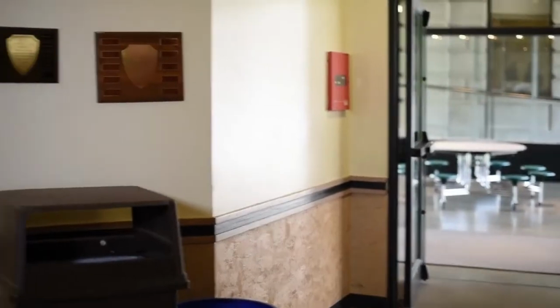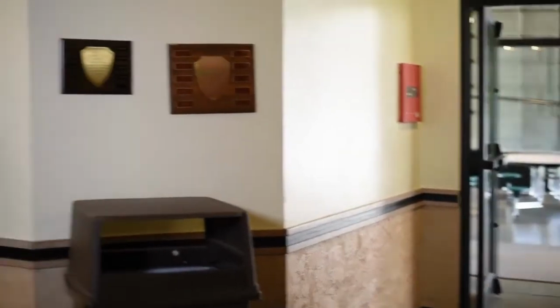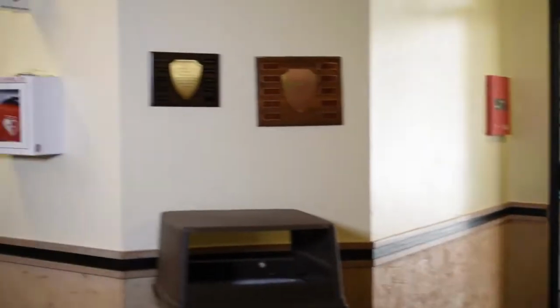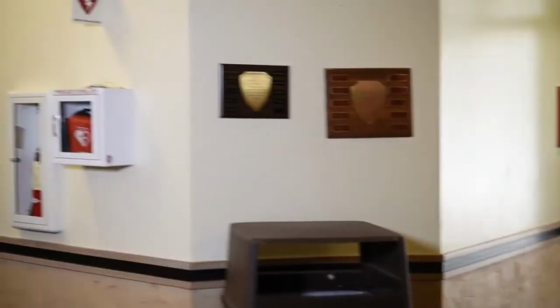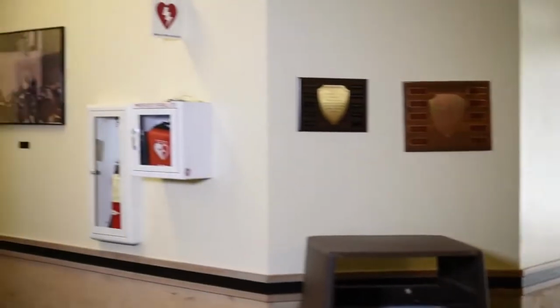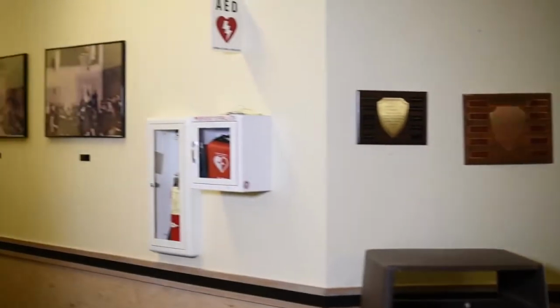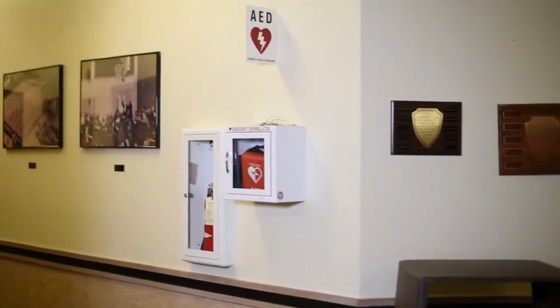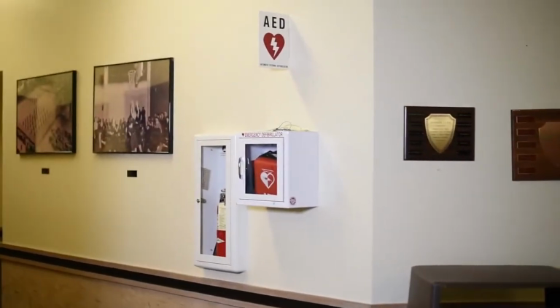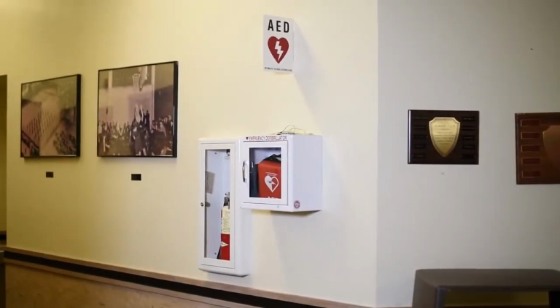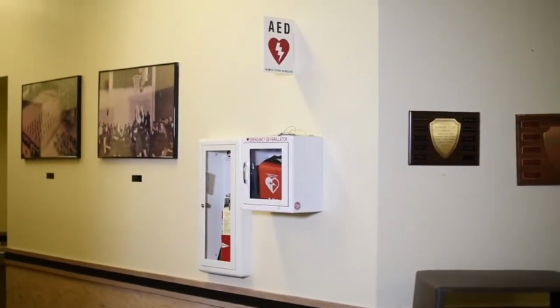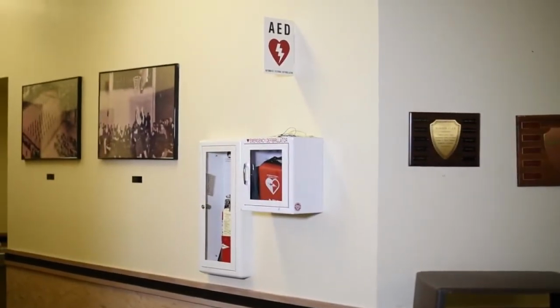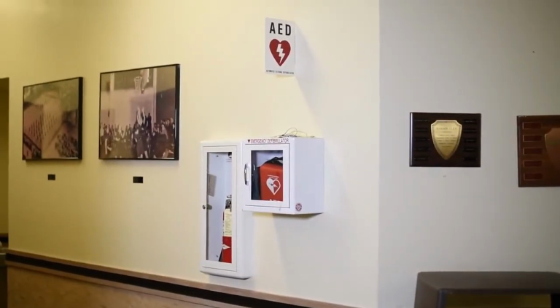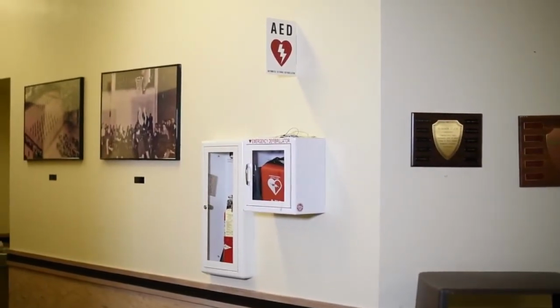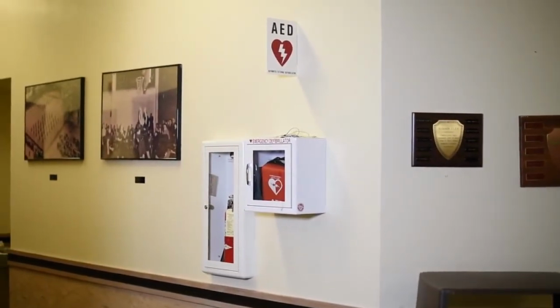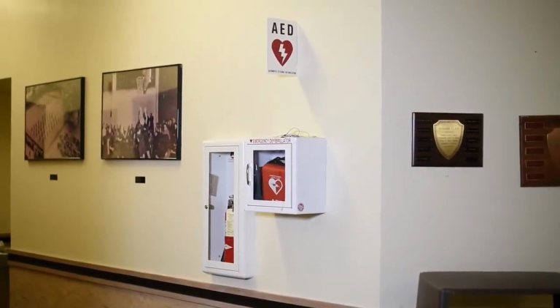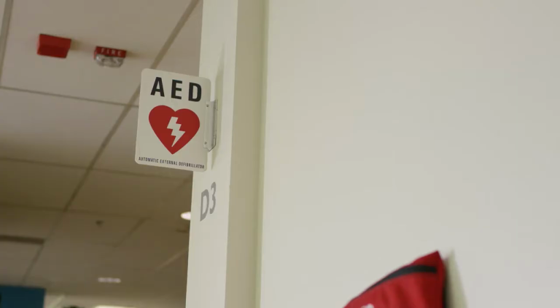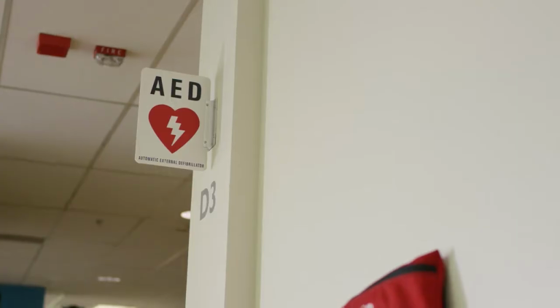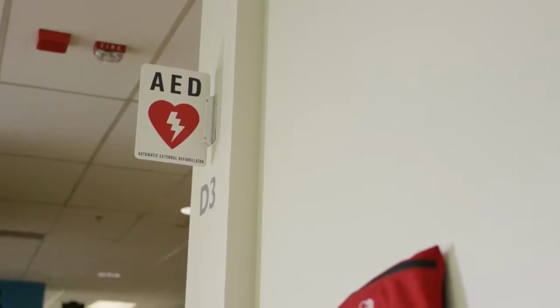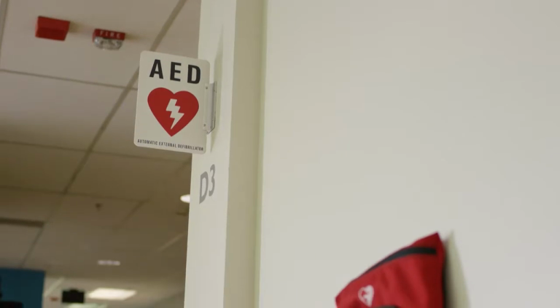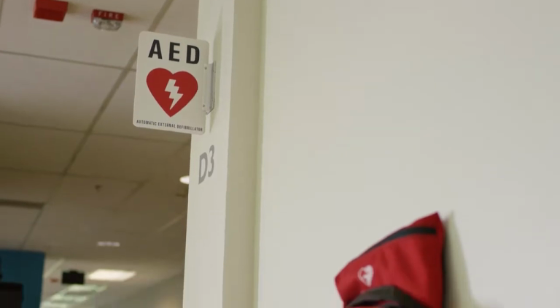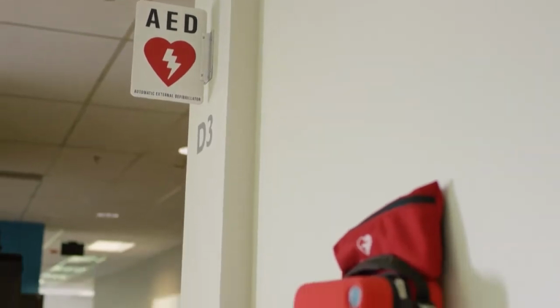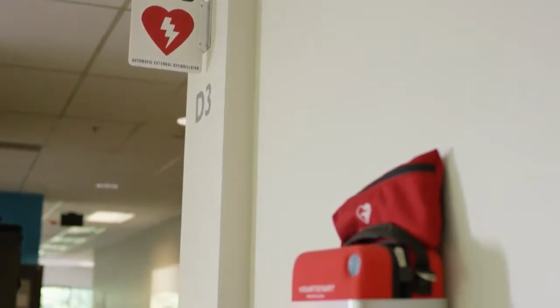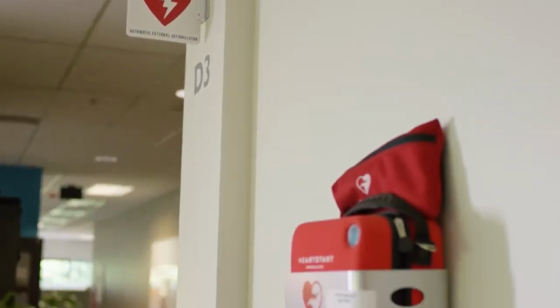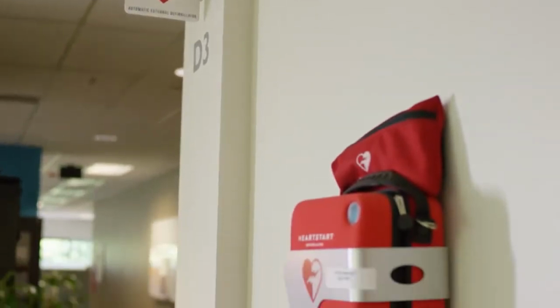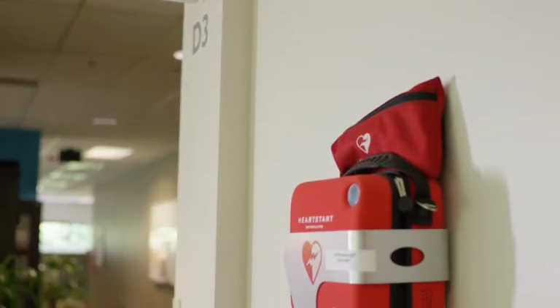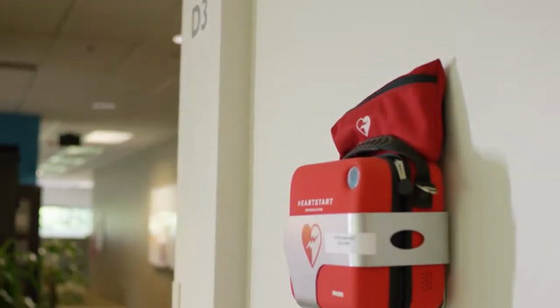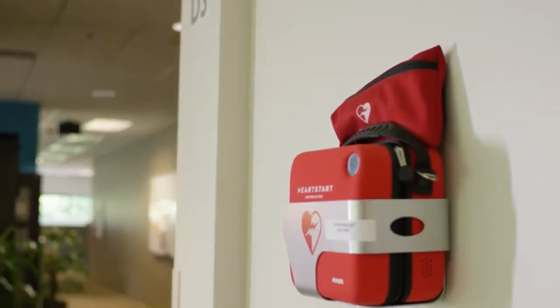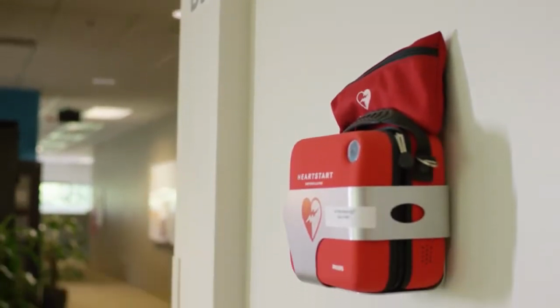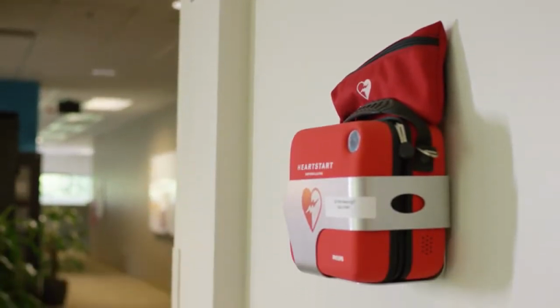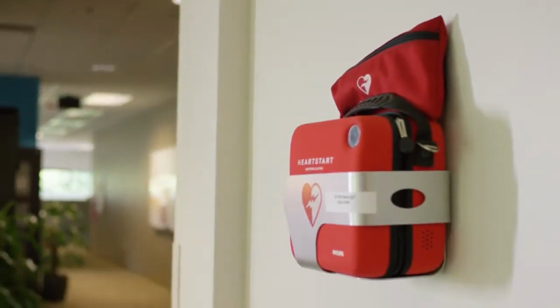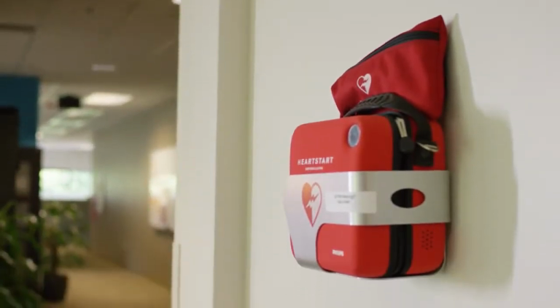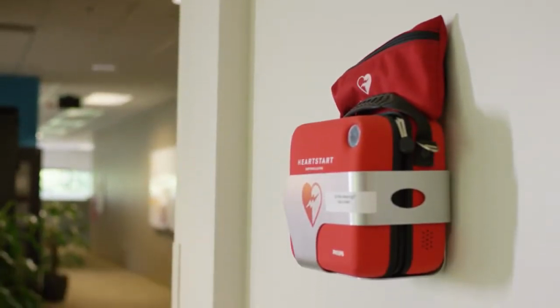Consequently, for the best outcomes, AEDs should be available in as many locations as possible, including yours.